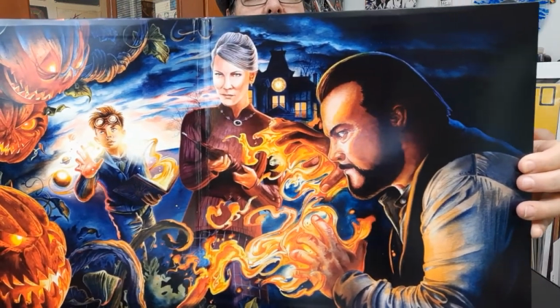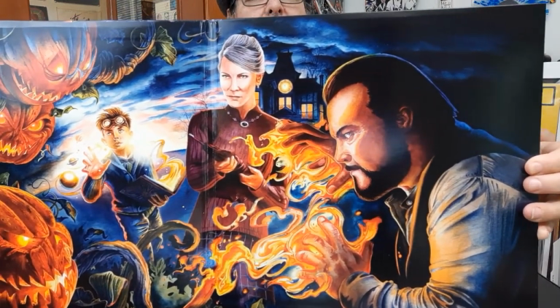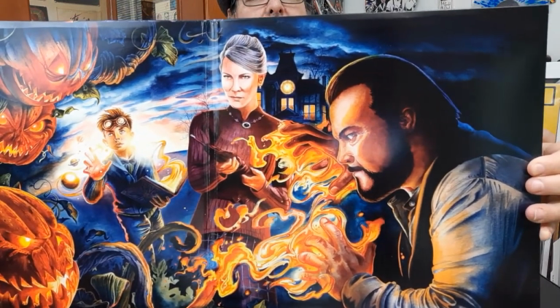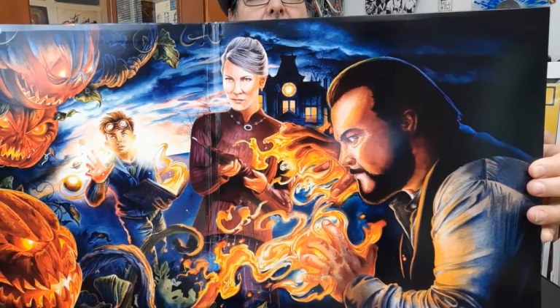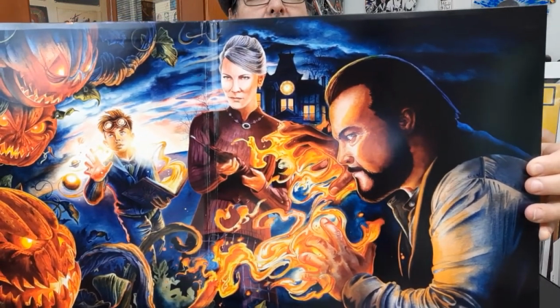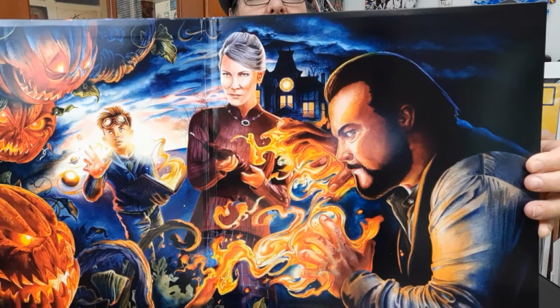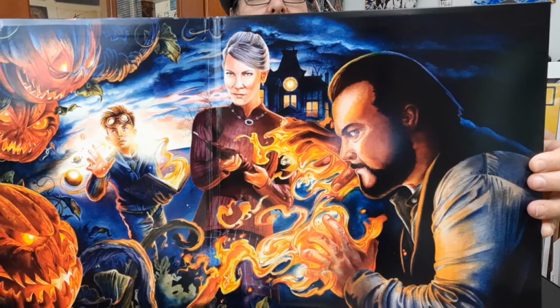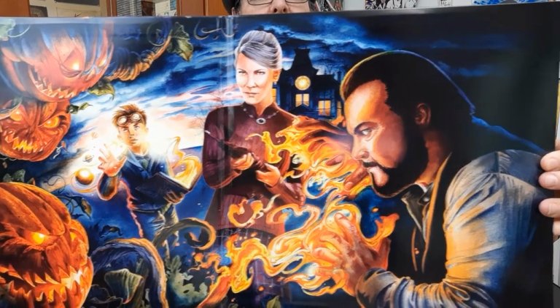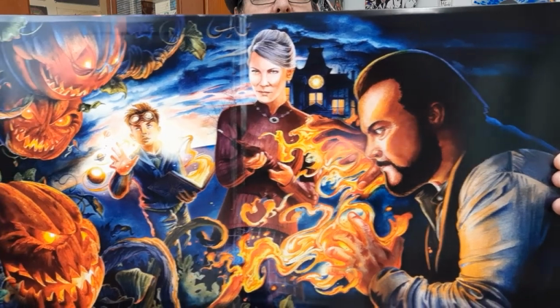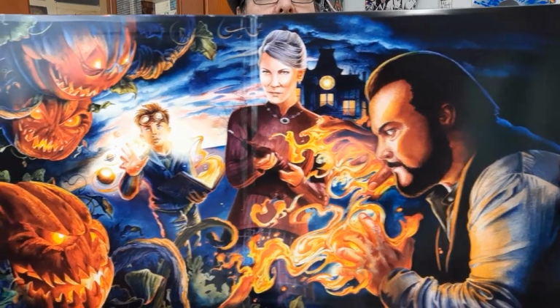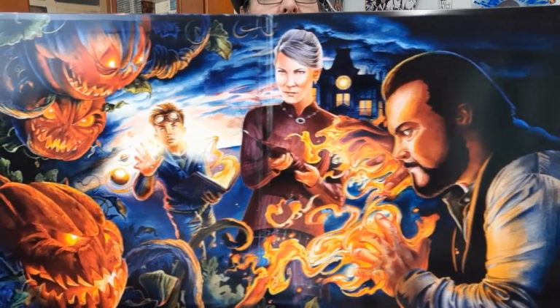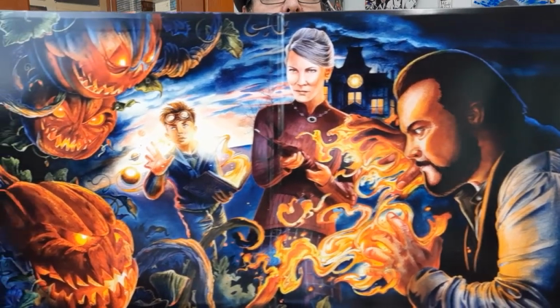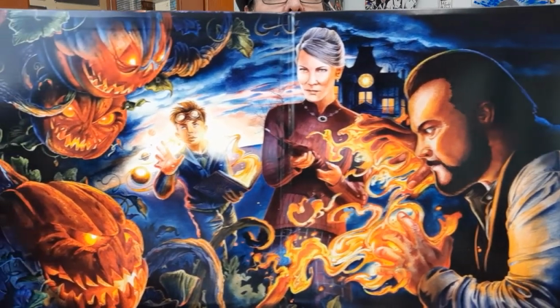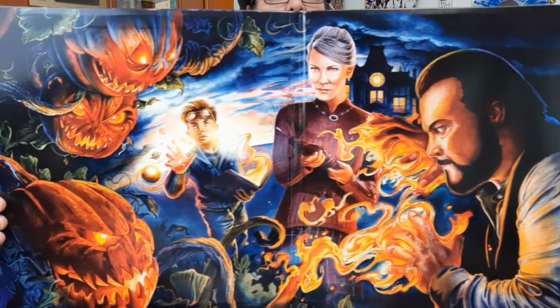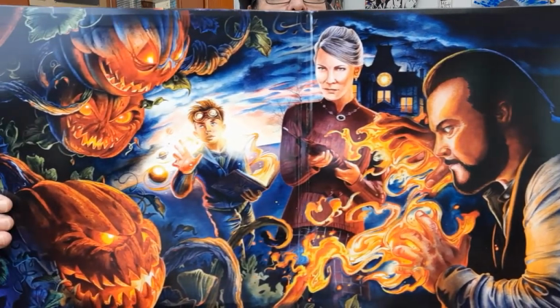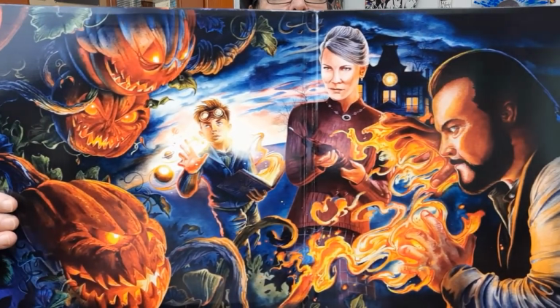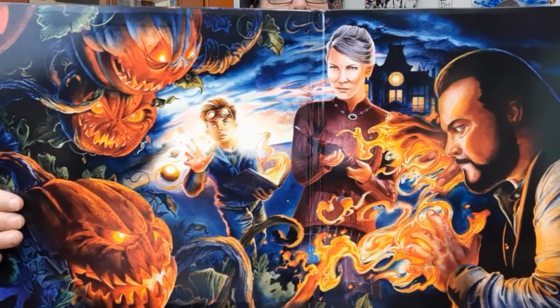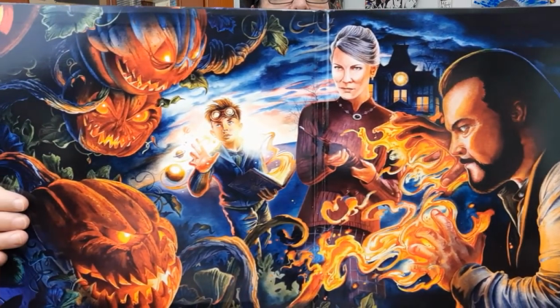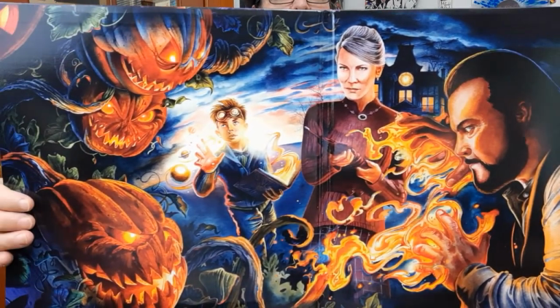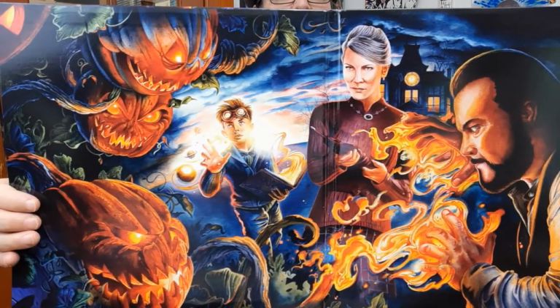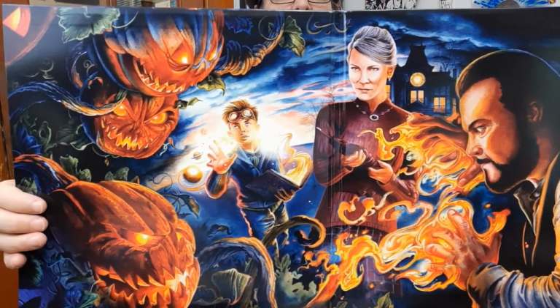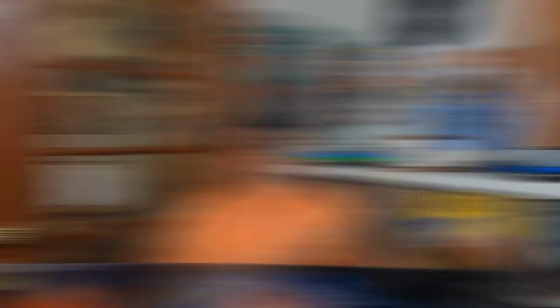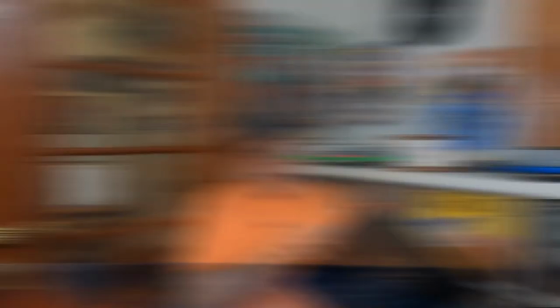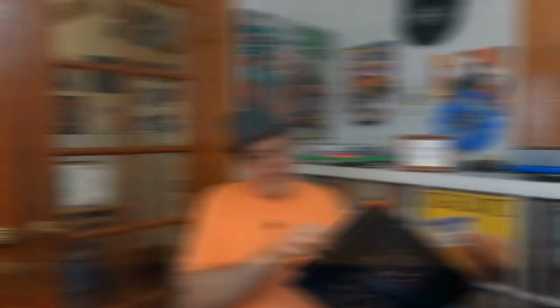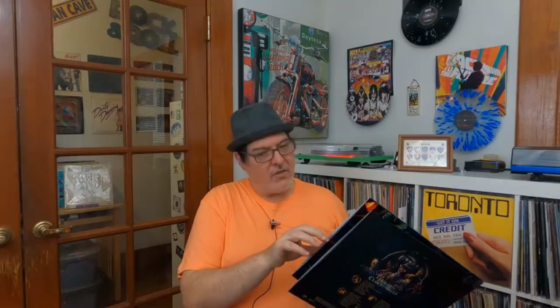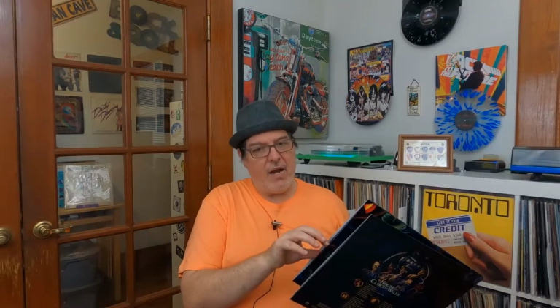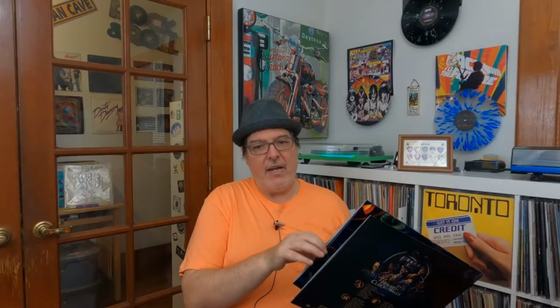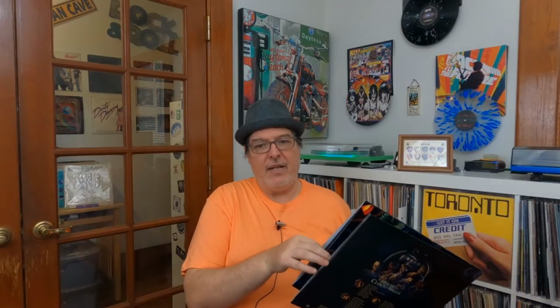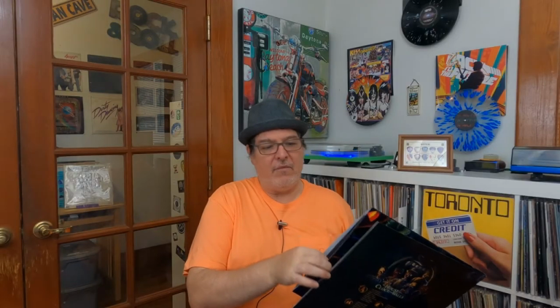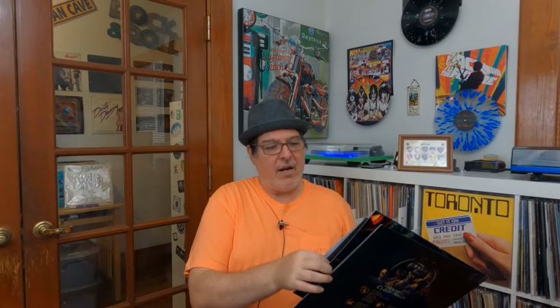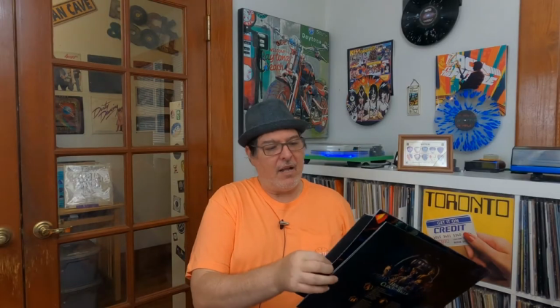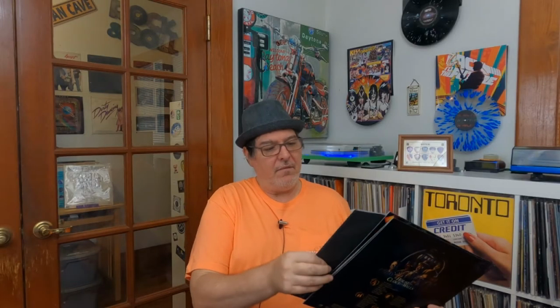Very cool imagery on the inside cover. Let's go ahead and get the vinyl out.